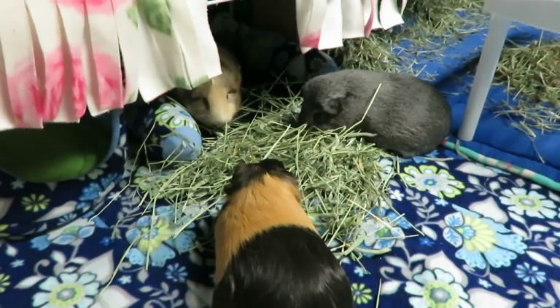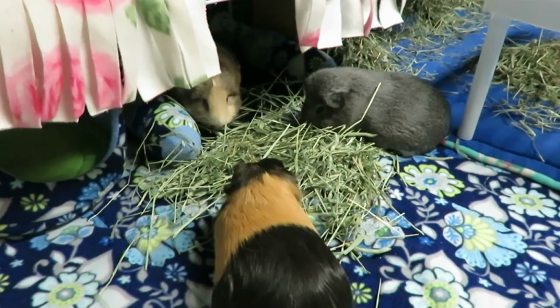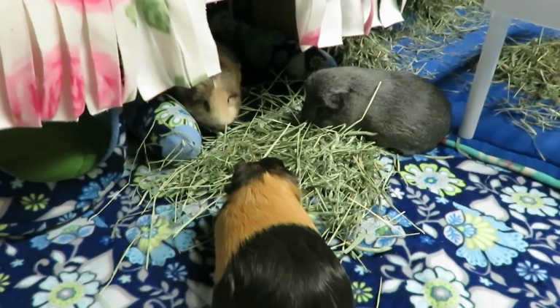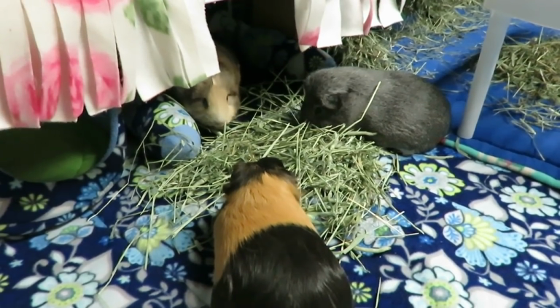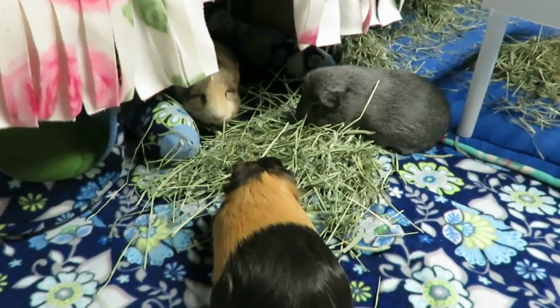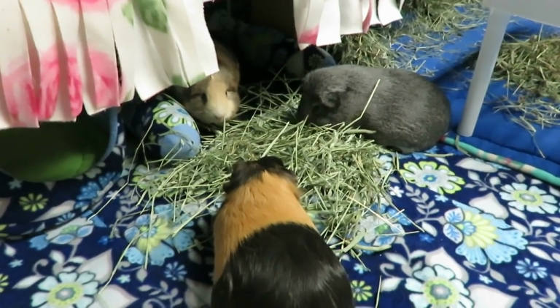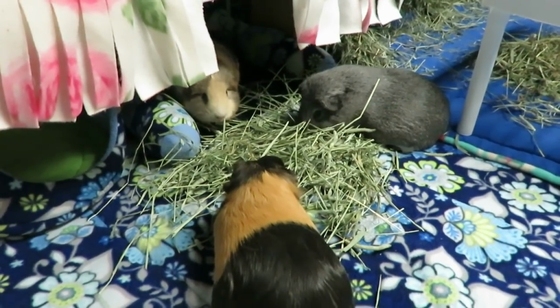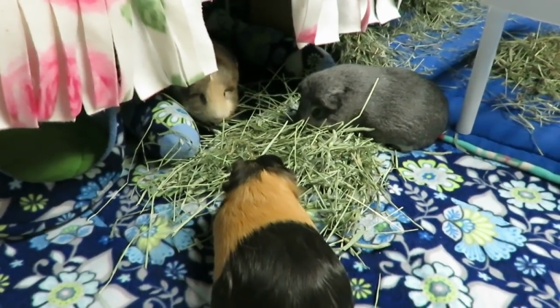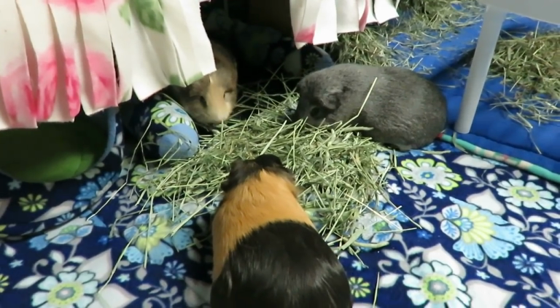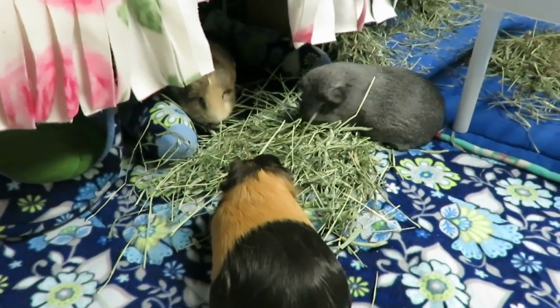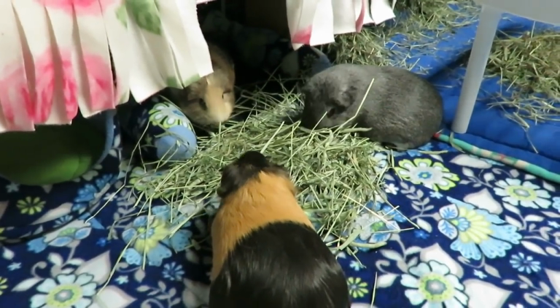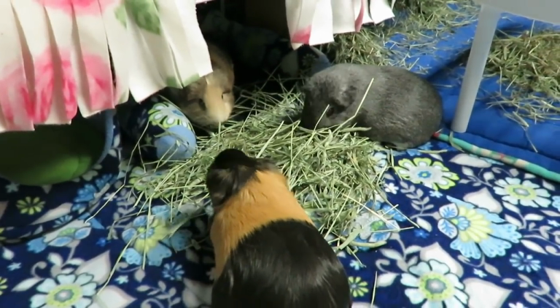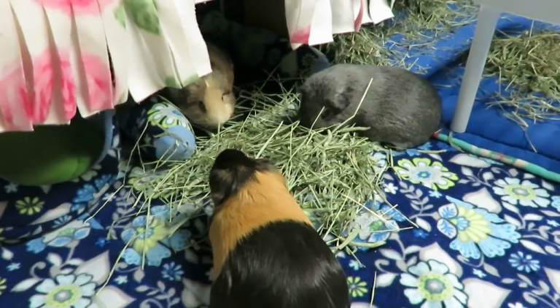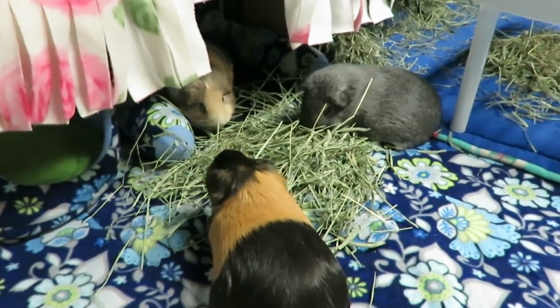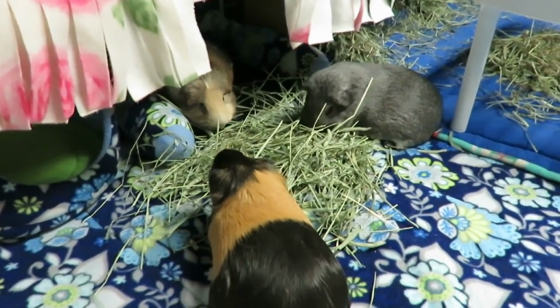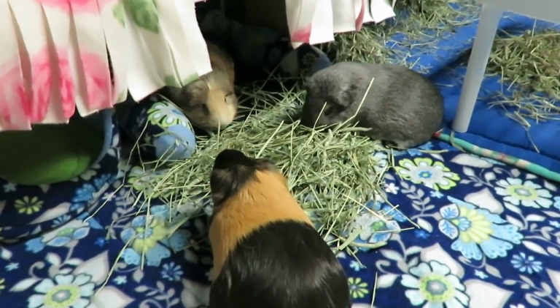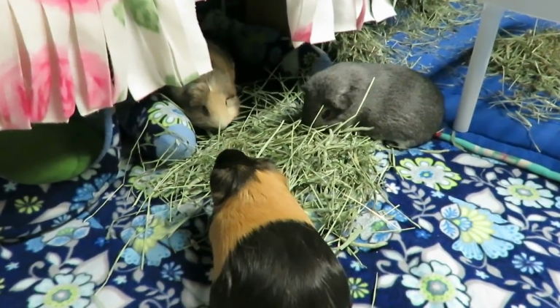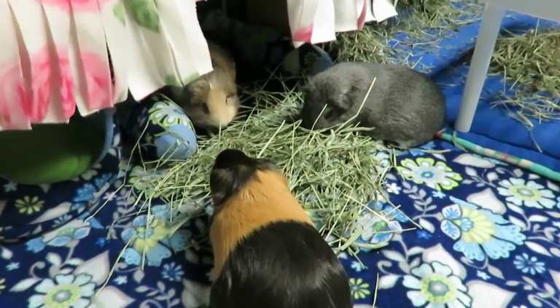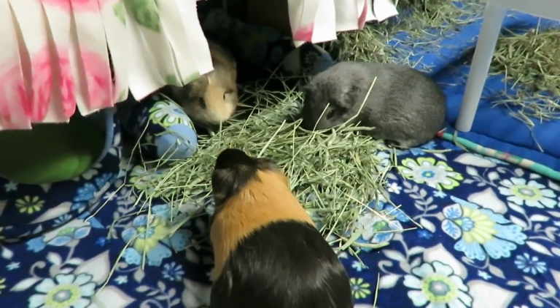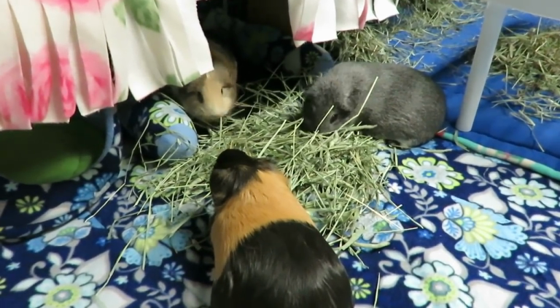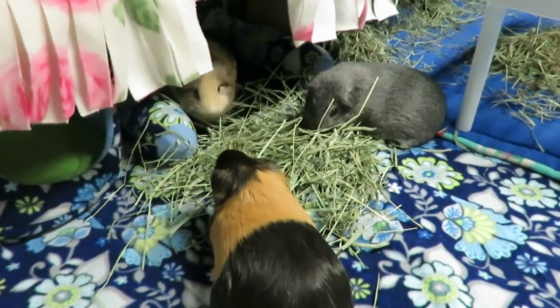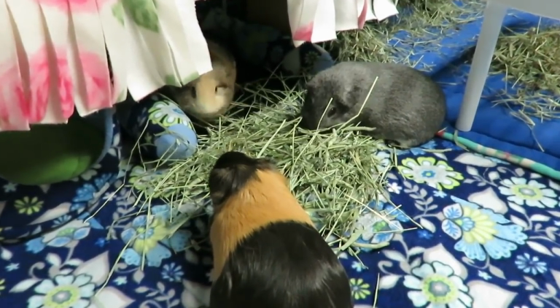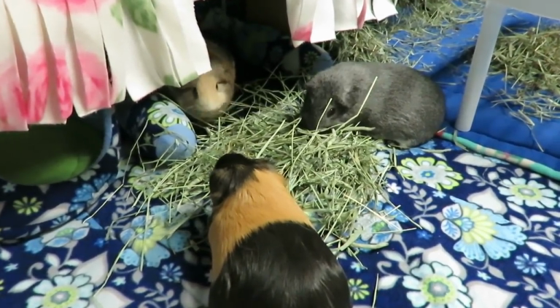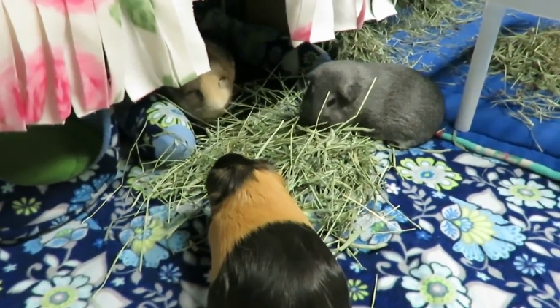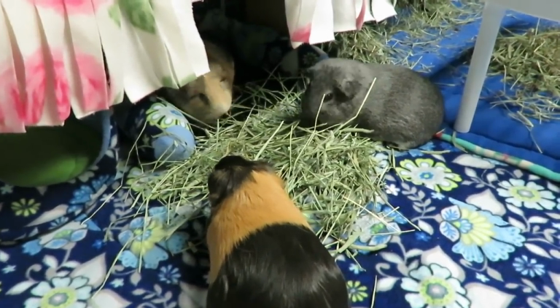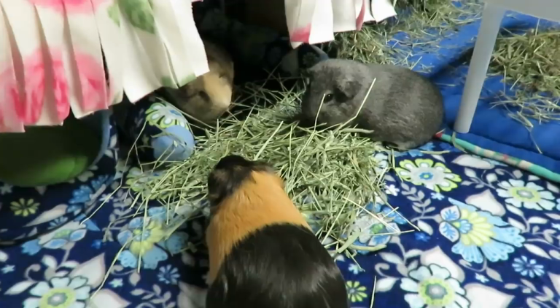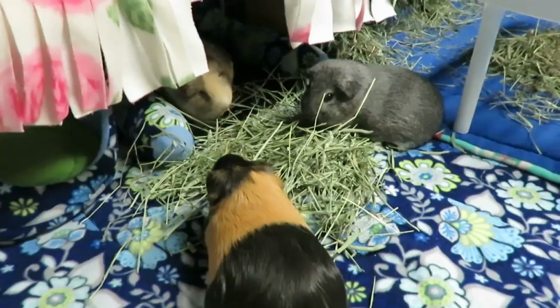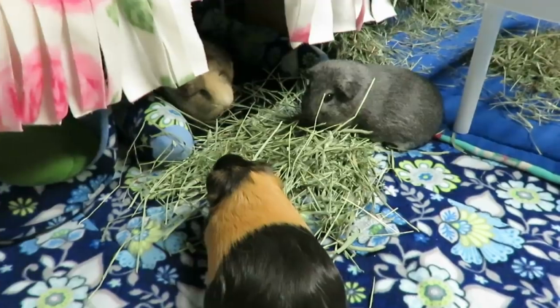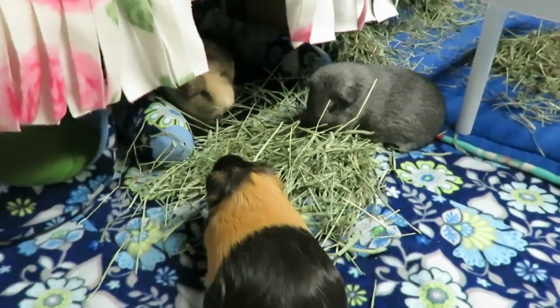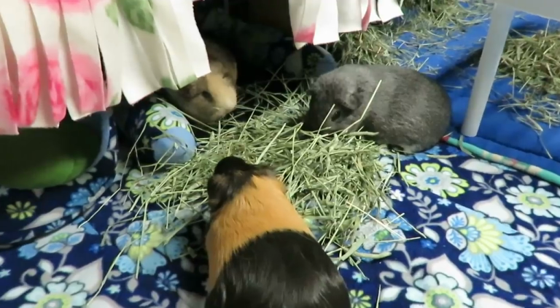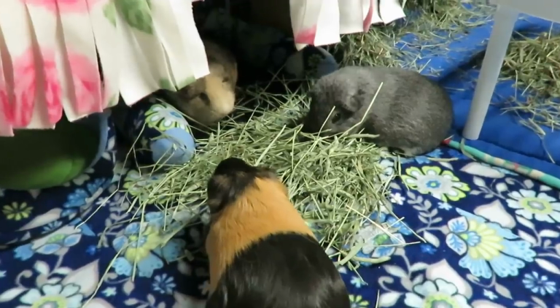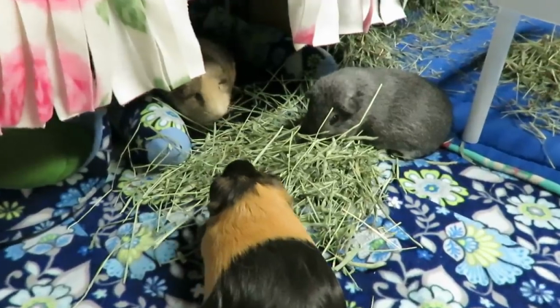Hey piggy people, so I just finished cleaning out all the piggies, so let's see what everybody's up to.